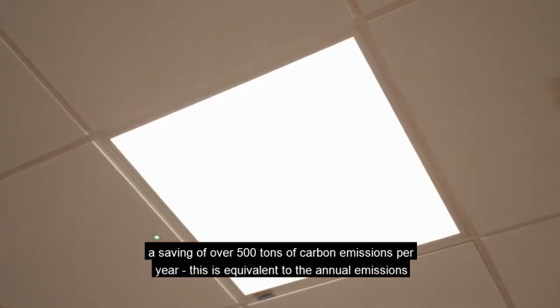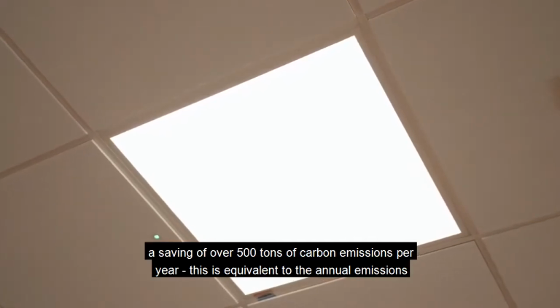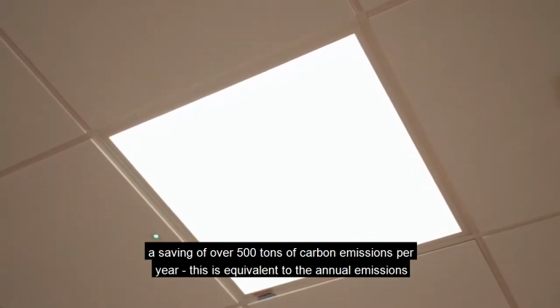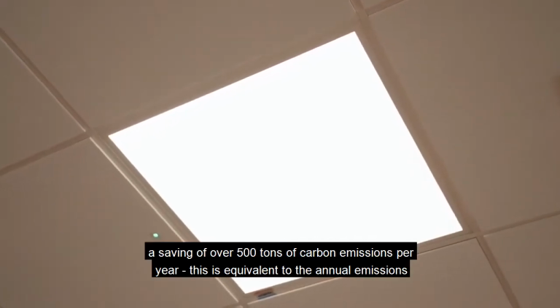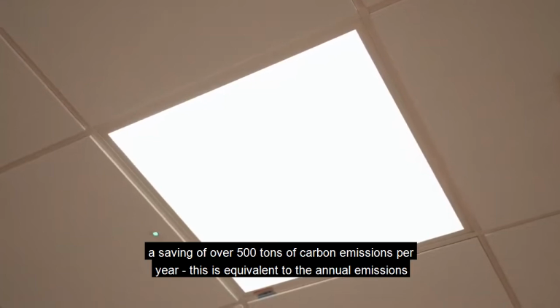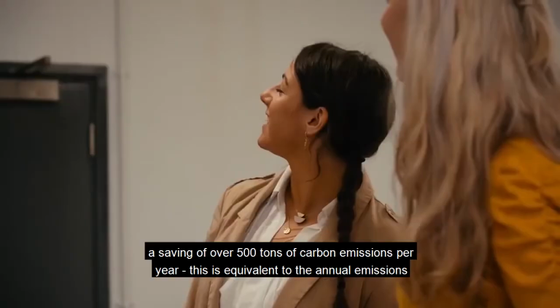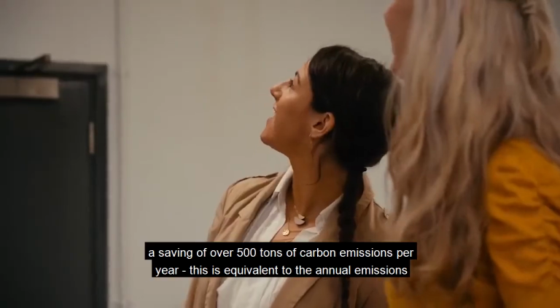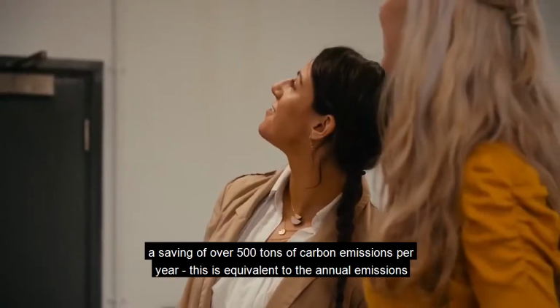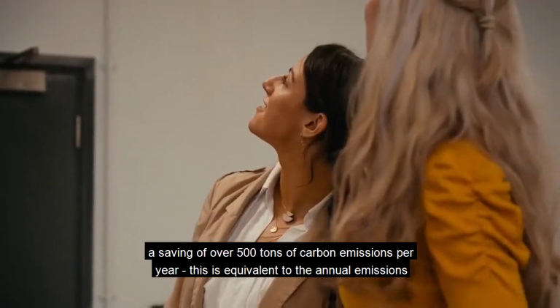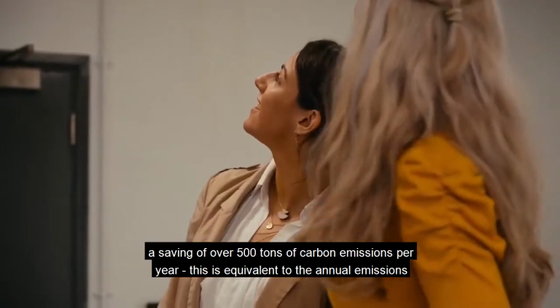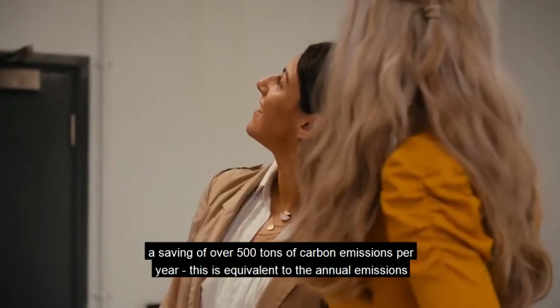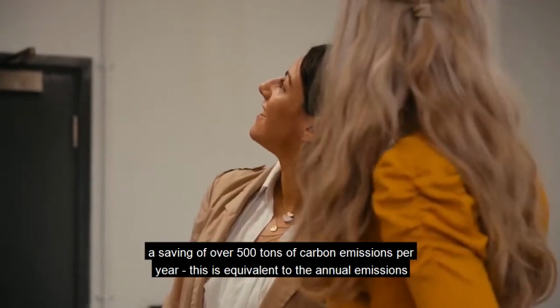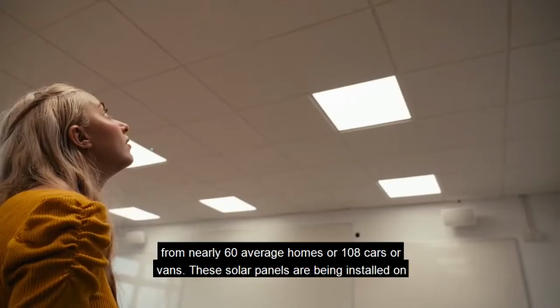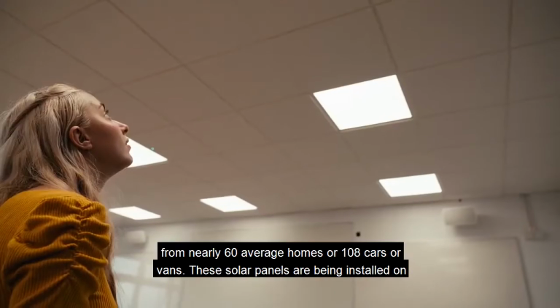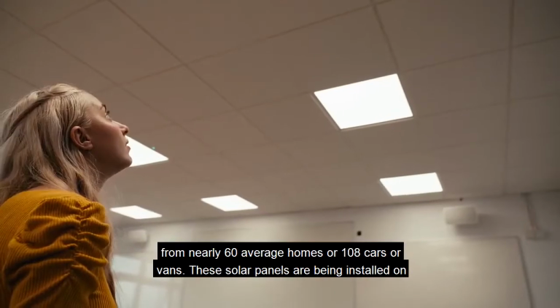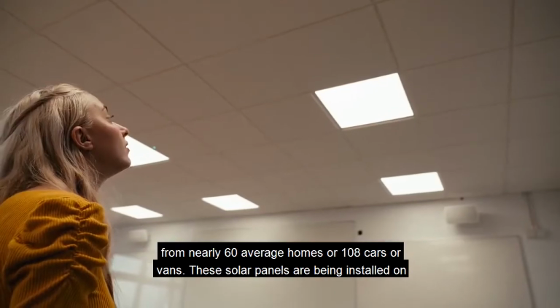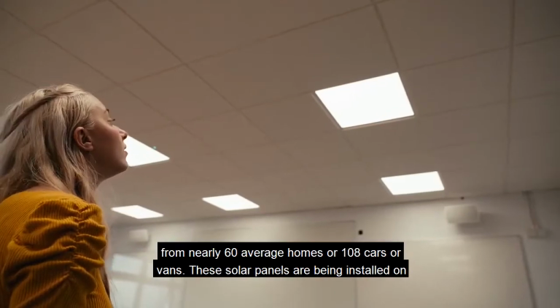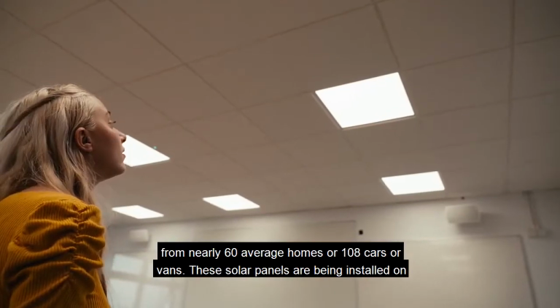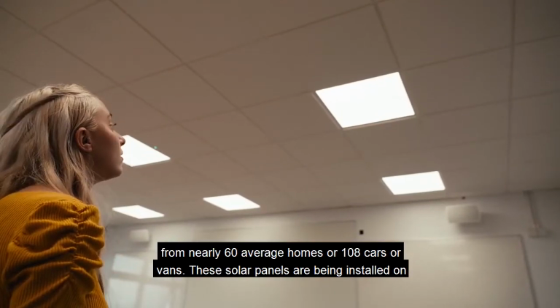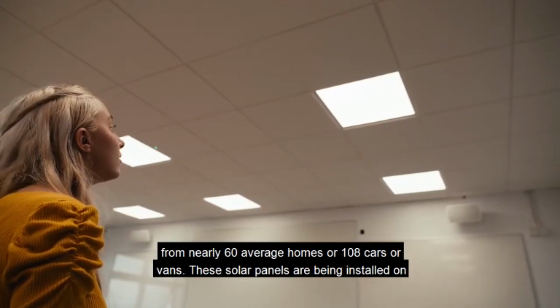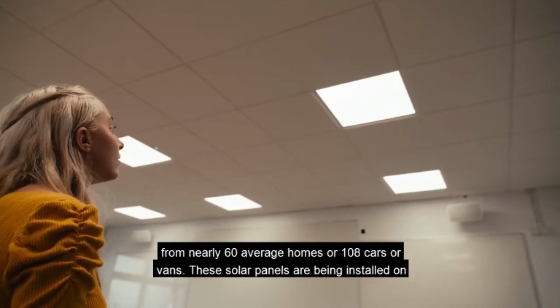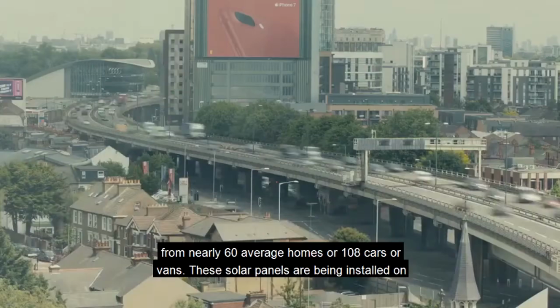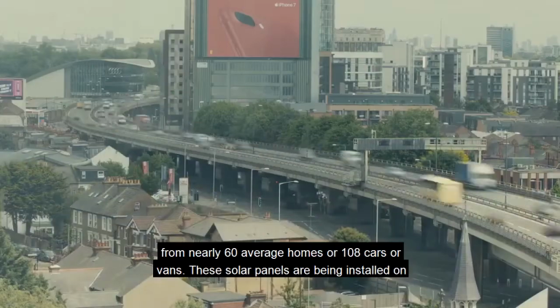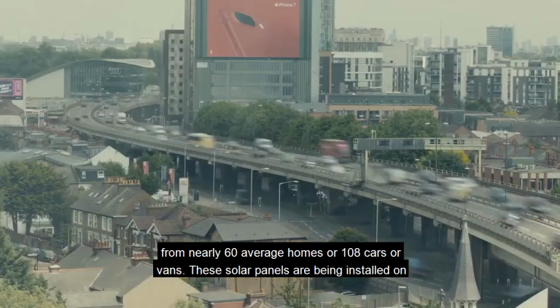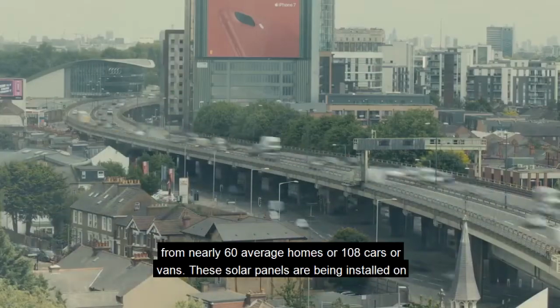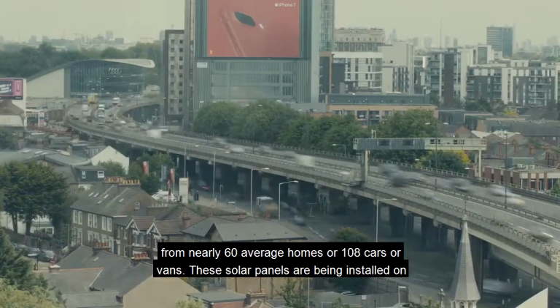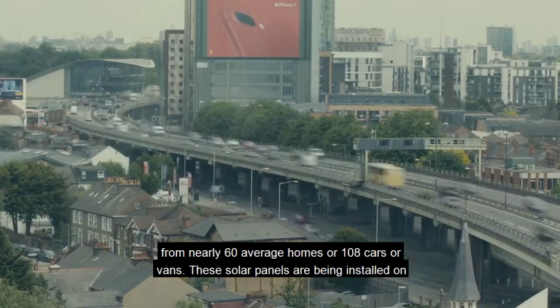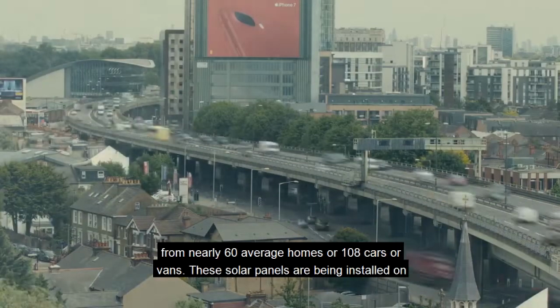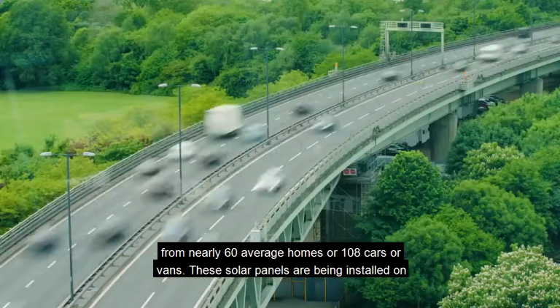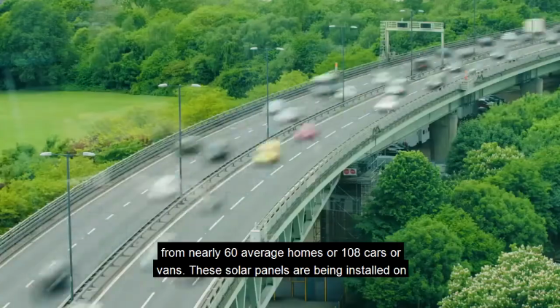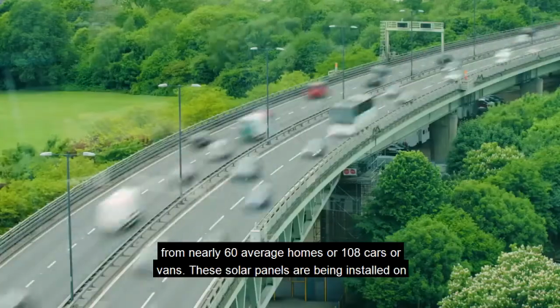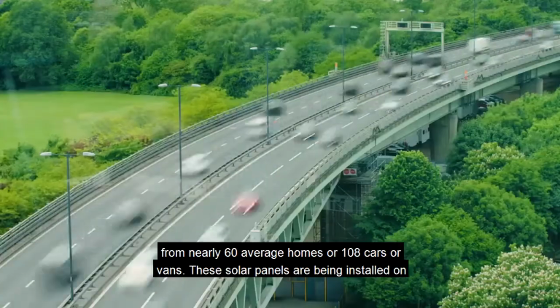This is equivalent to the annual emissions from nearly 60 average homes or 108 cars or vans.